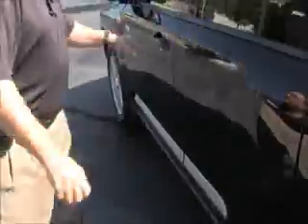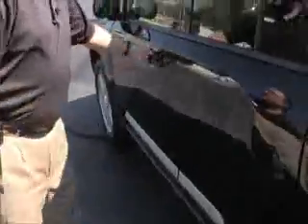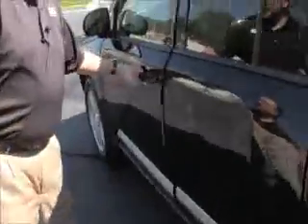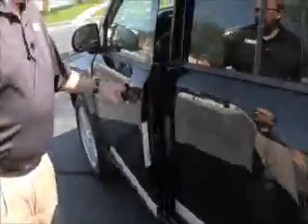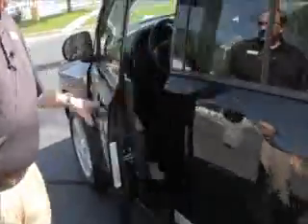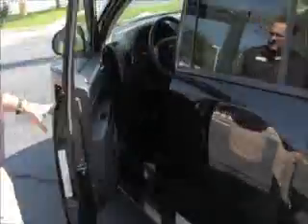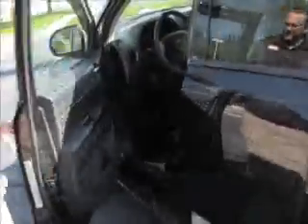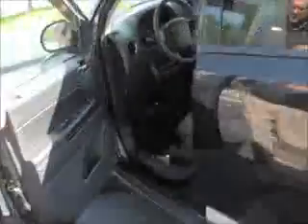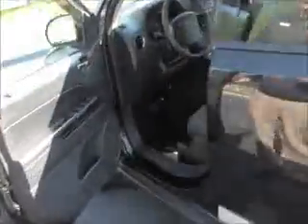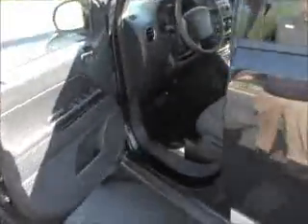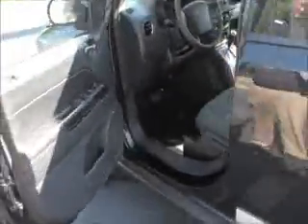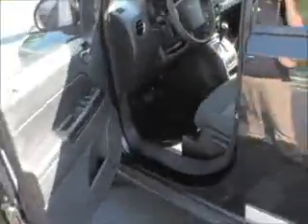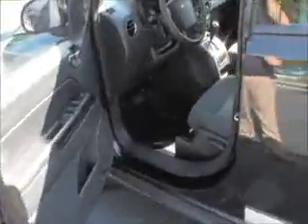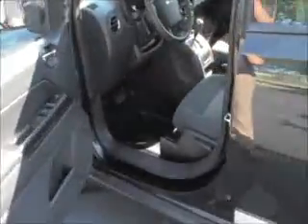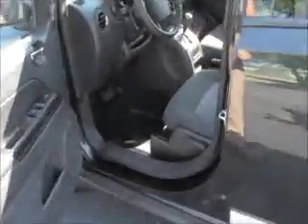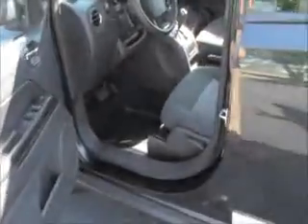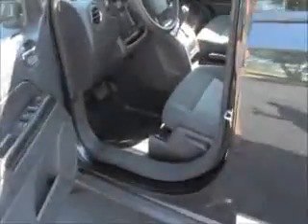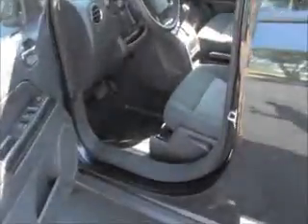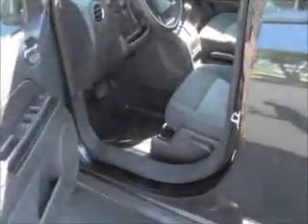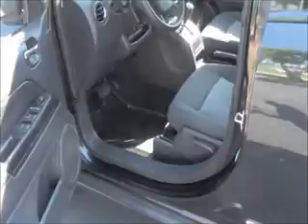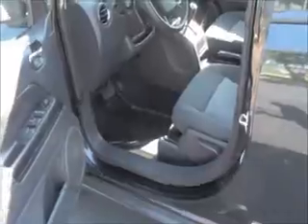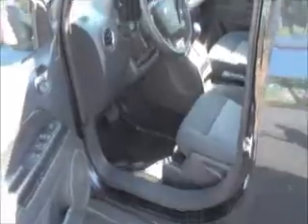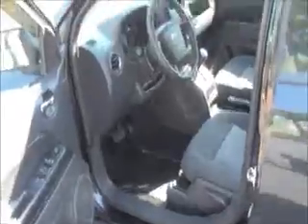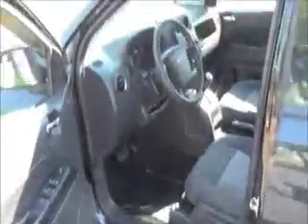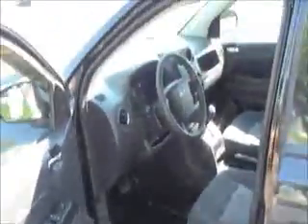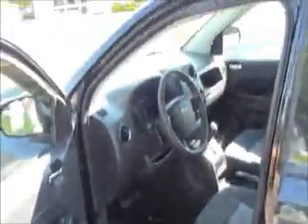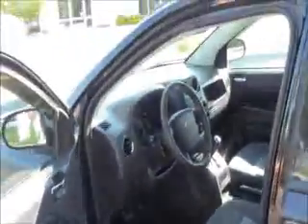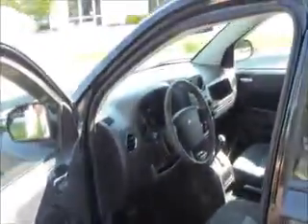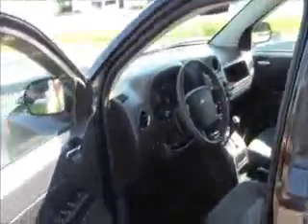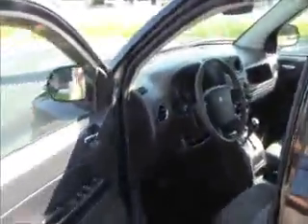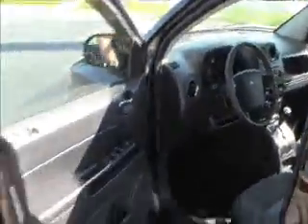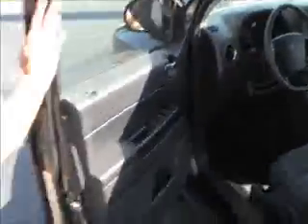You do have your standard adjustments including height adjustment on the driver seat, power windows, power locks, and power mirrors.